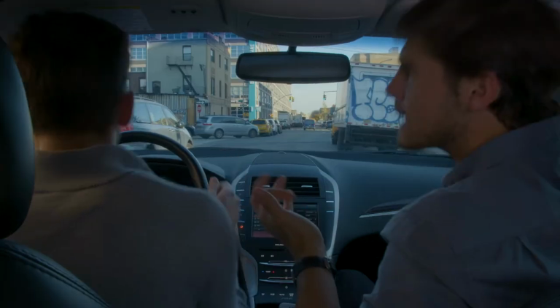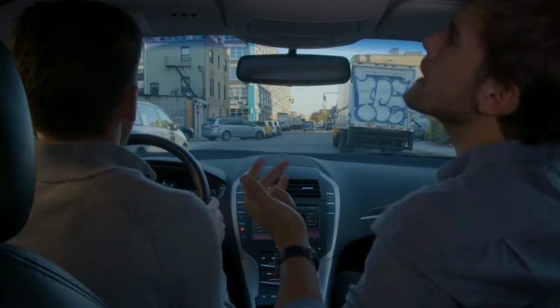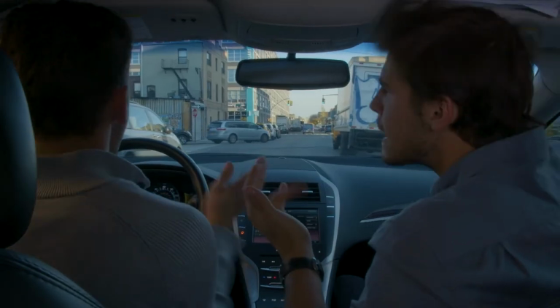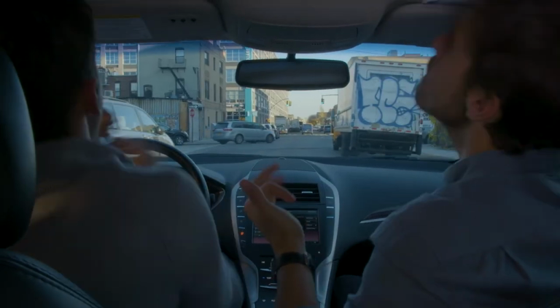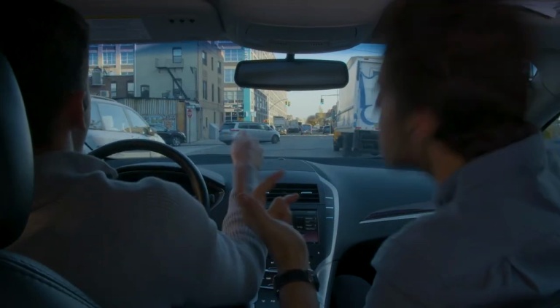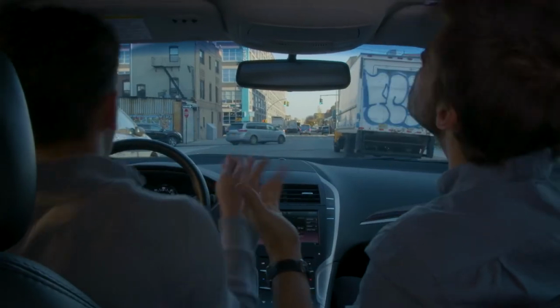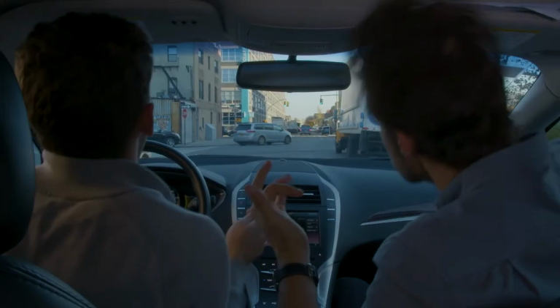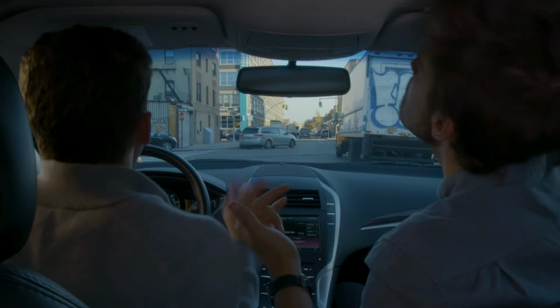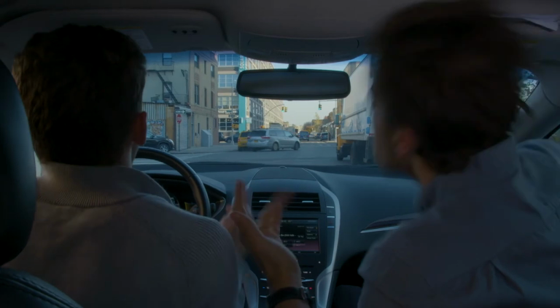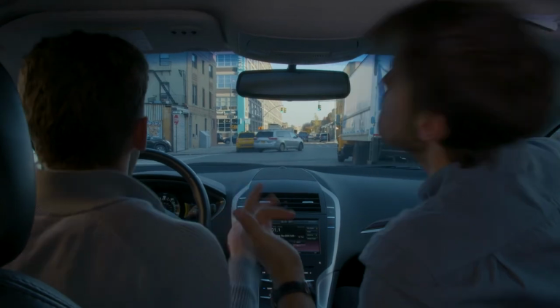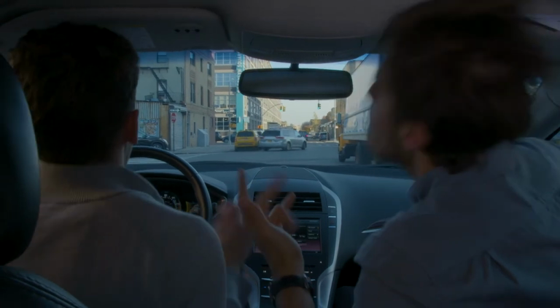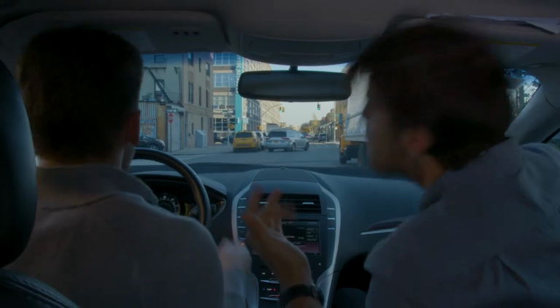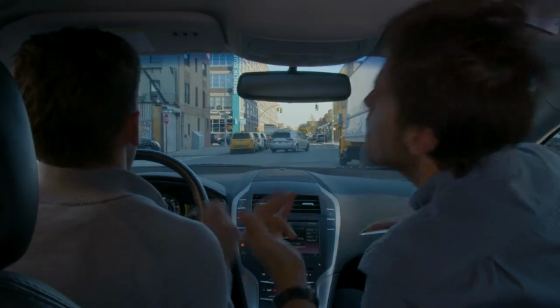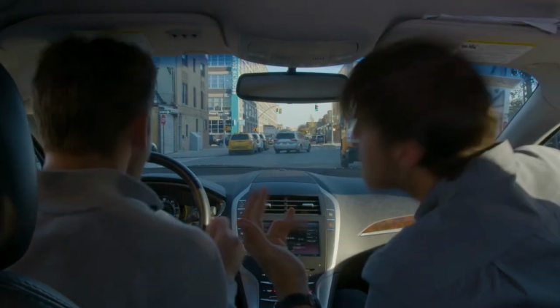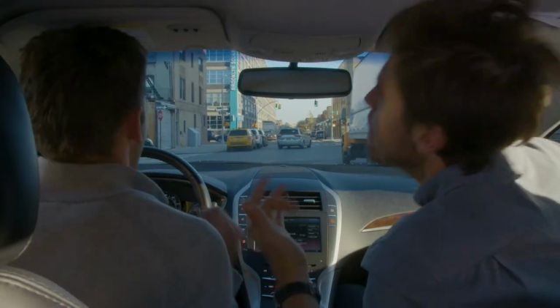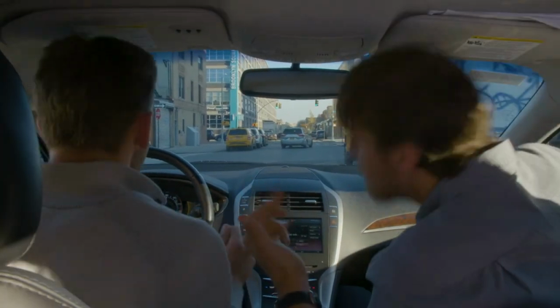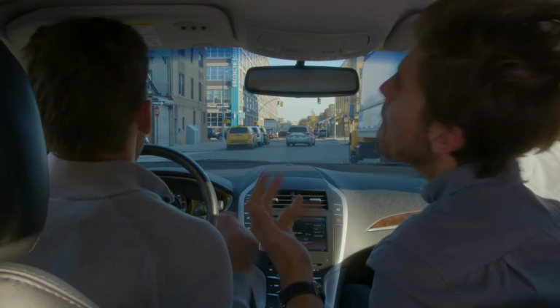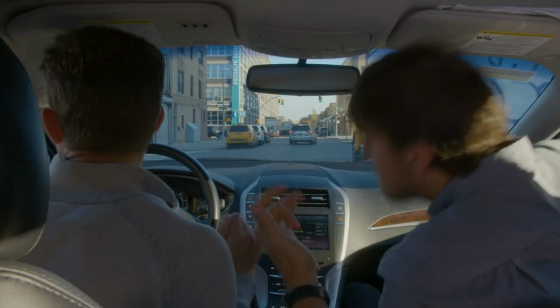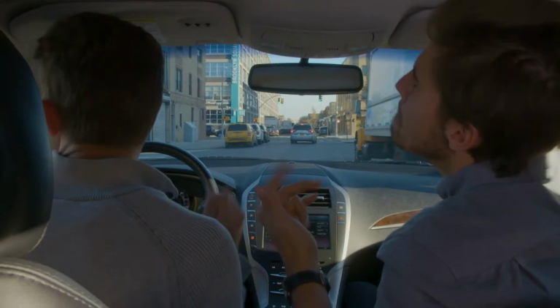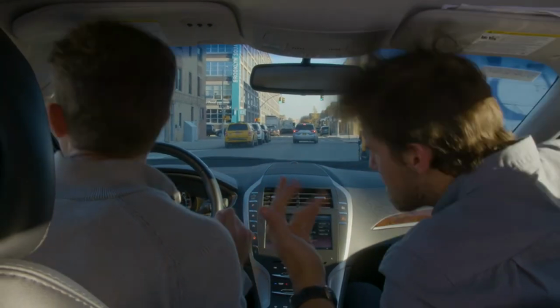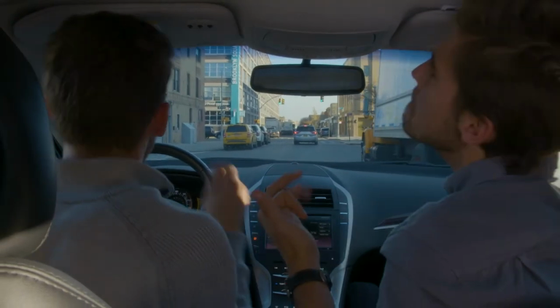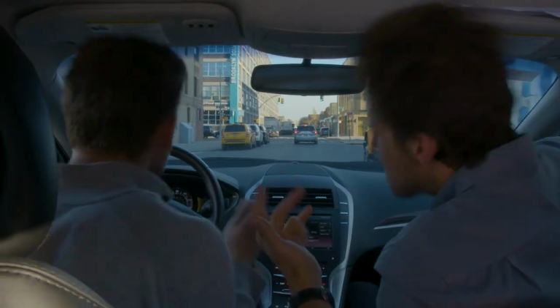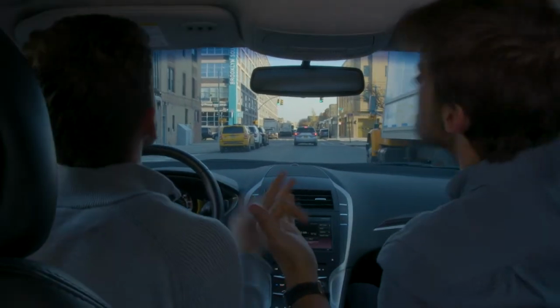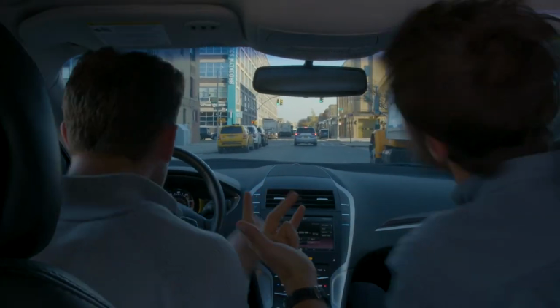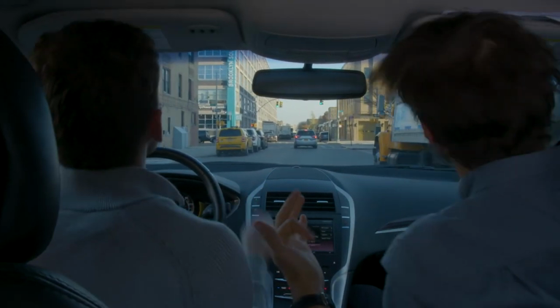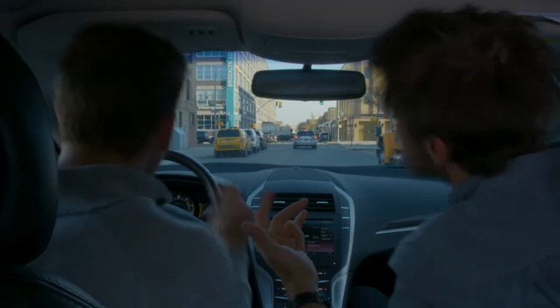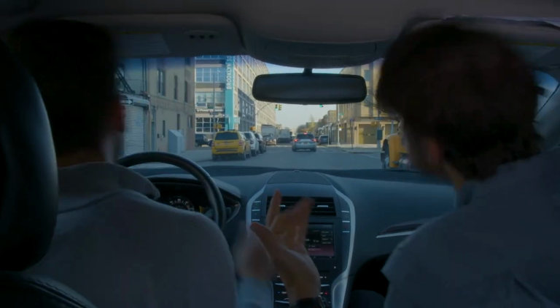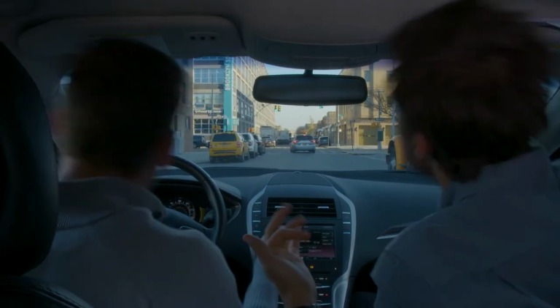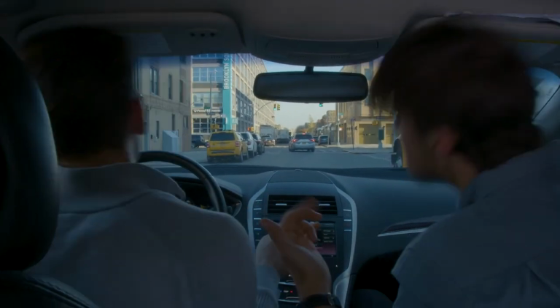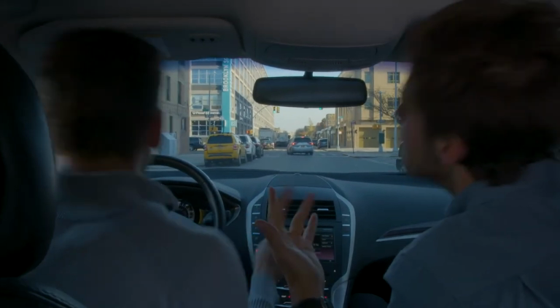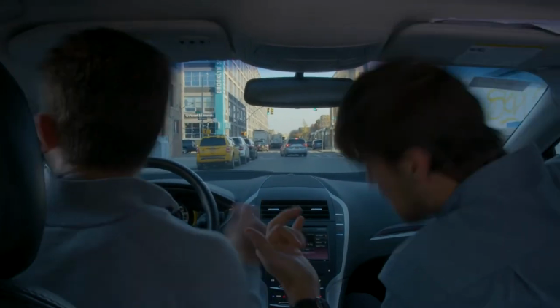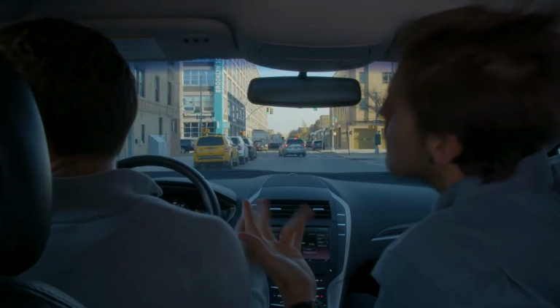Otherwise, you're all set to hit the road — and hit those high notes without shame with the Car & Driver FM Transmitter.